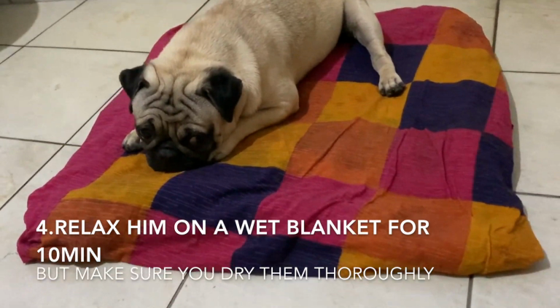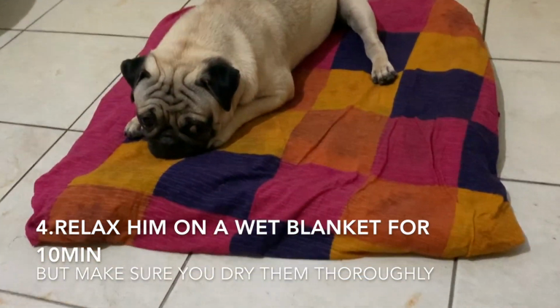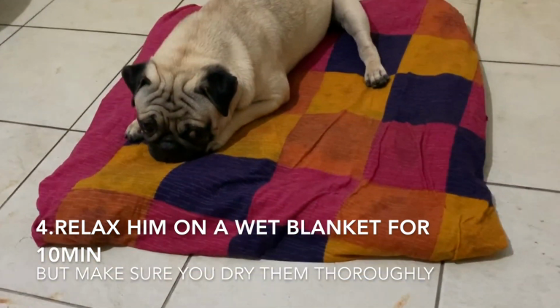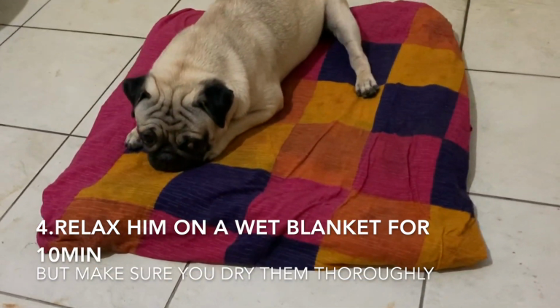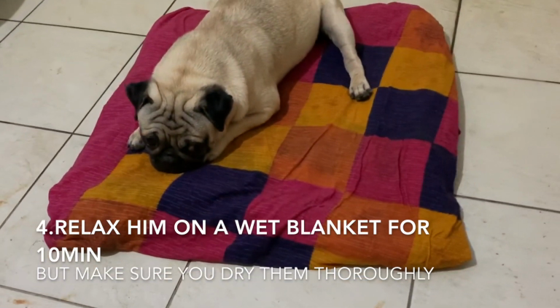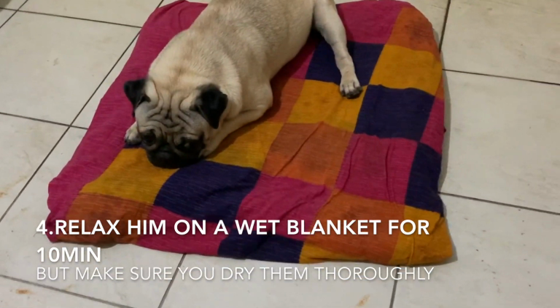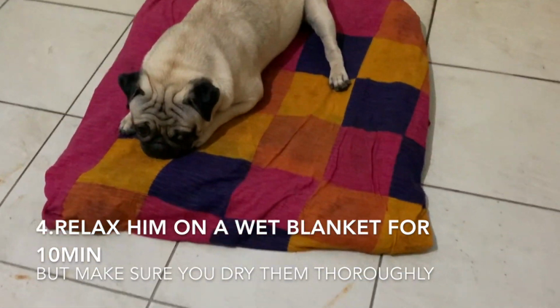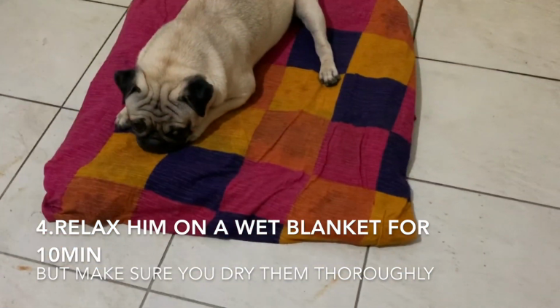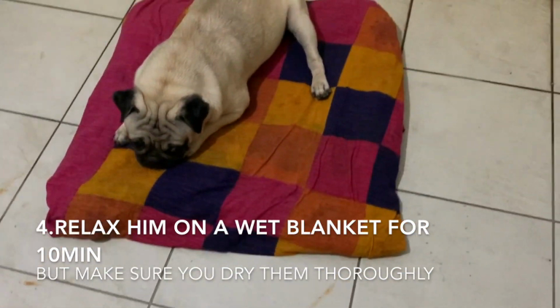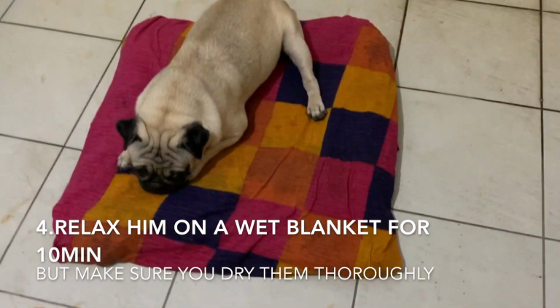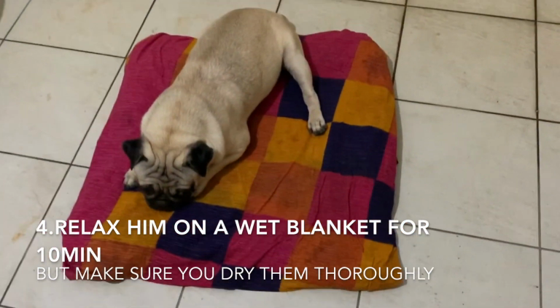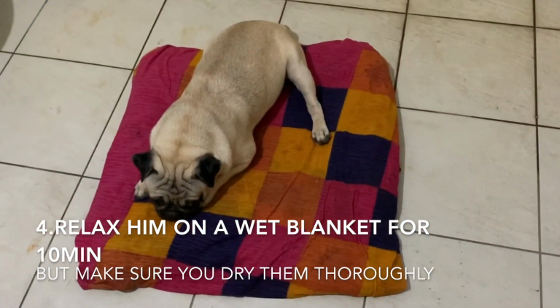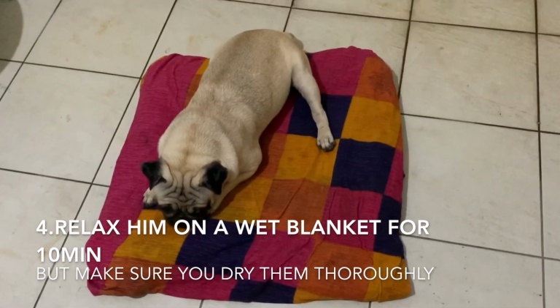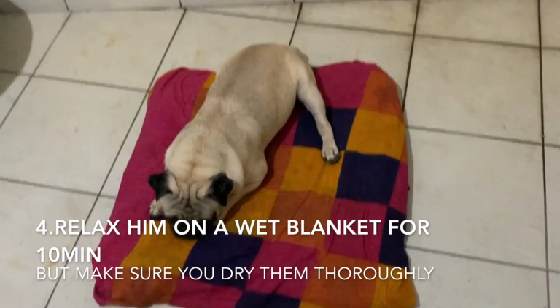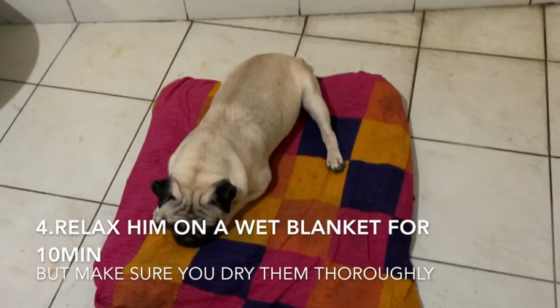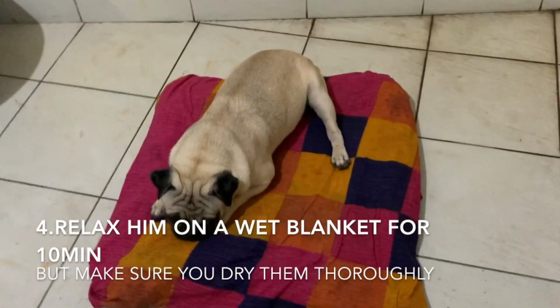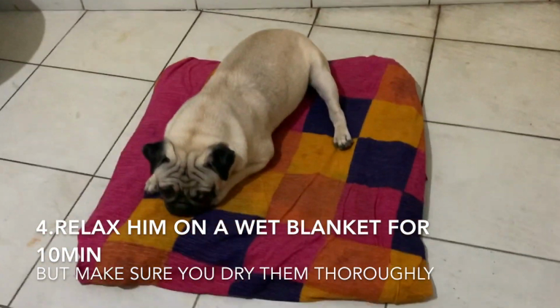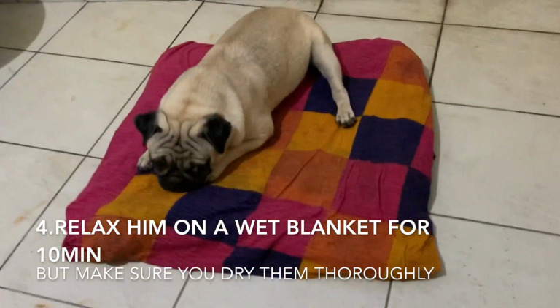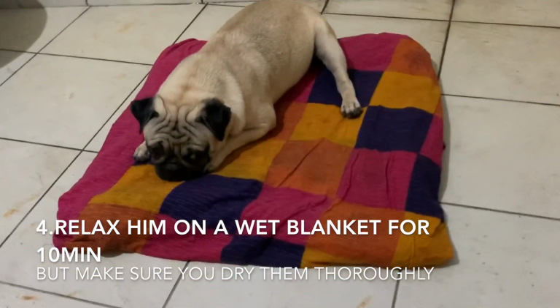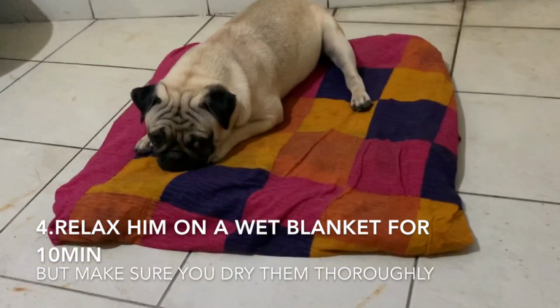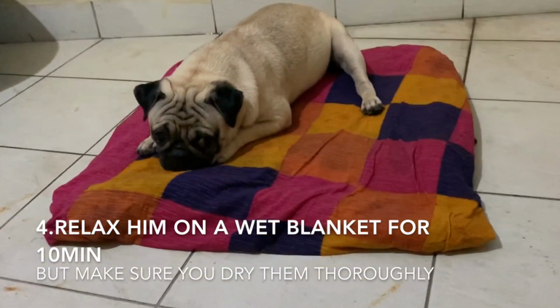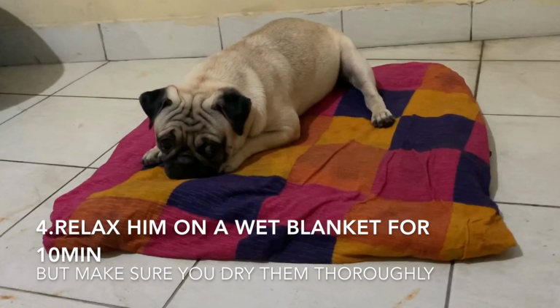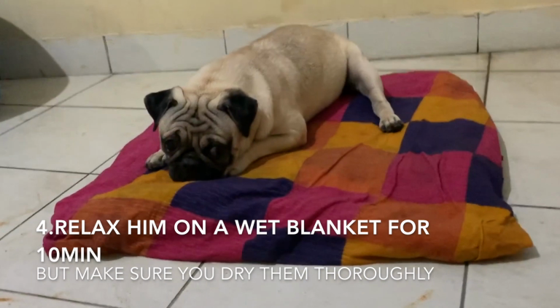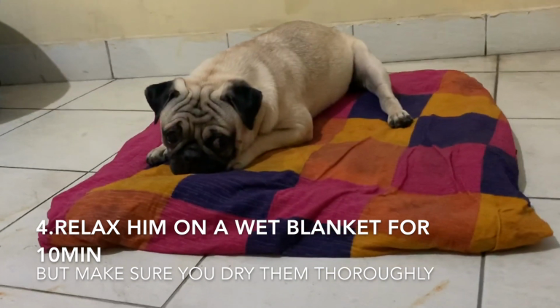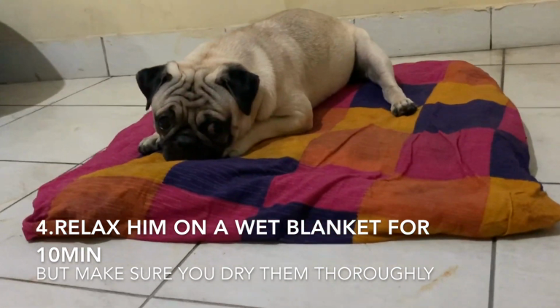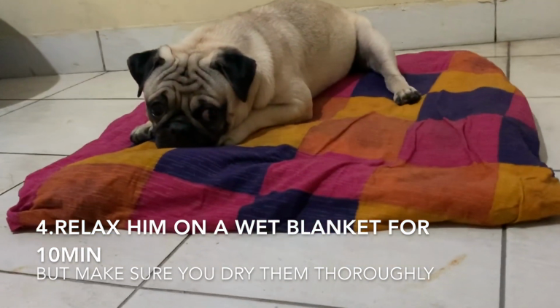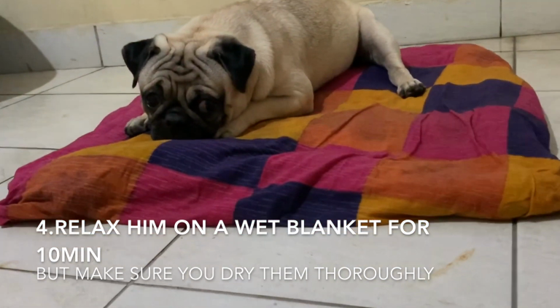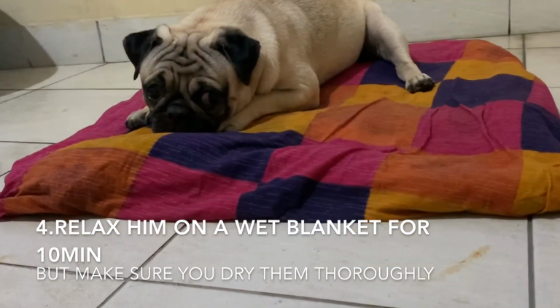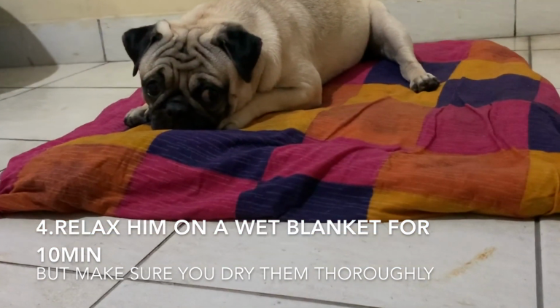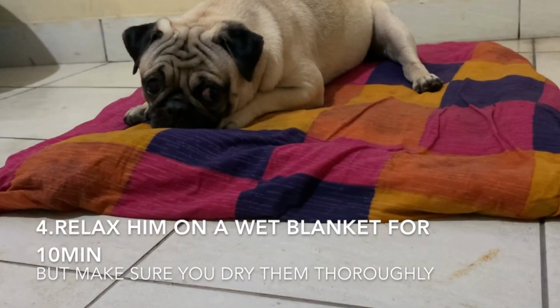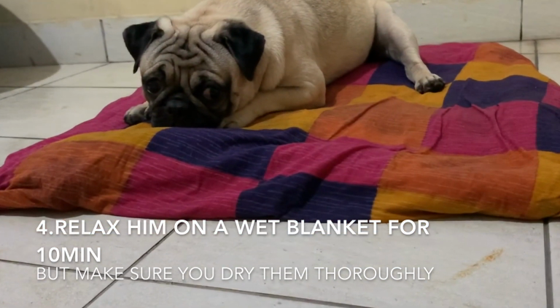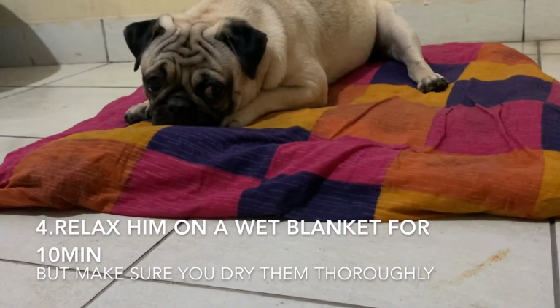Tip 4: Relax him on a wet blanket for at least 10 minutes. But make sure you dry him thoroughly after he is done.